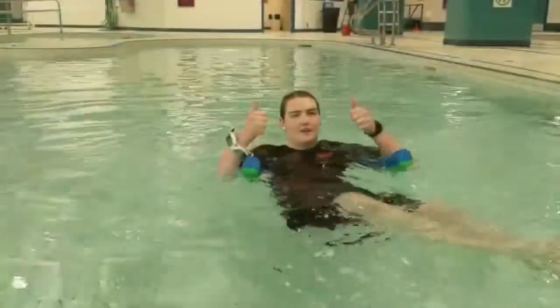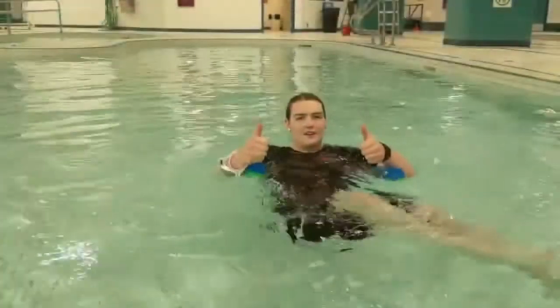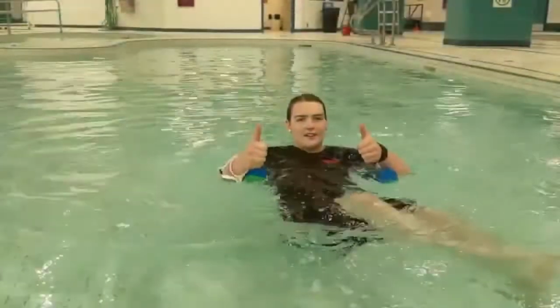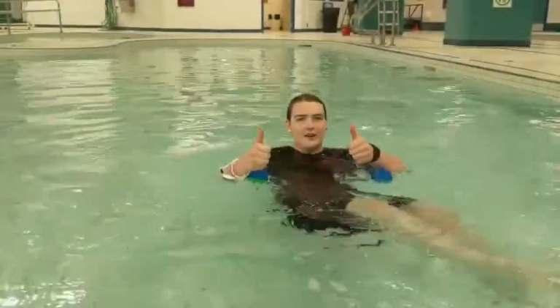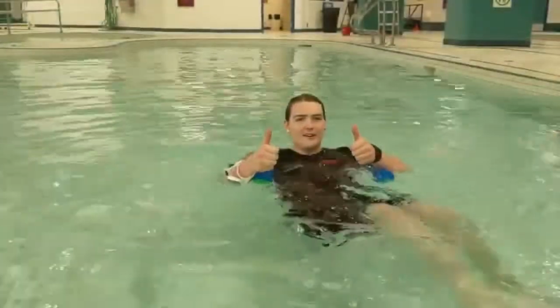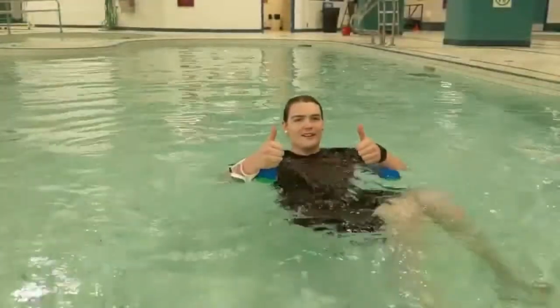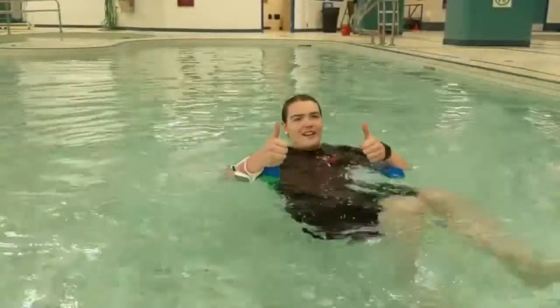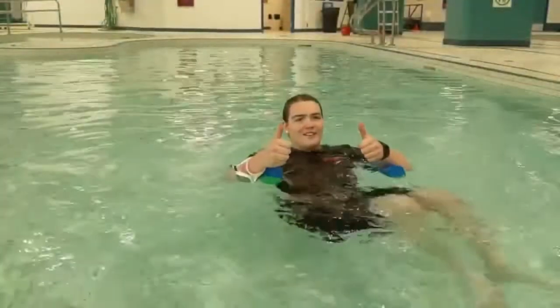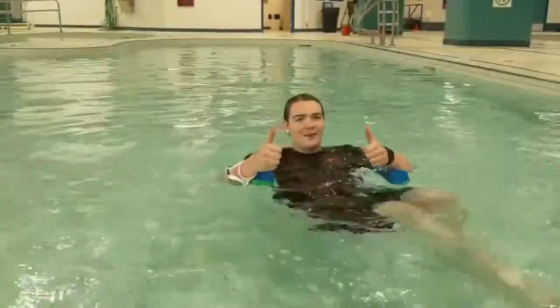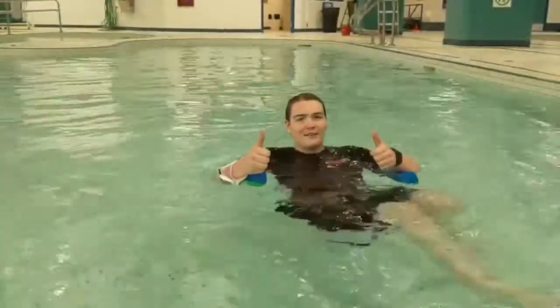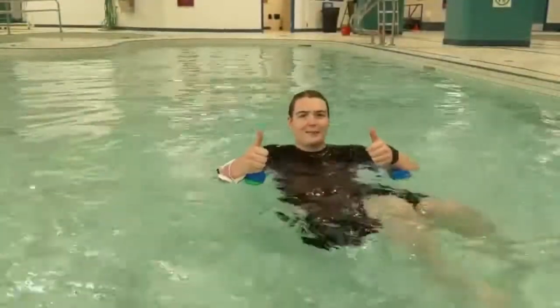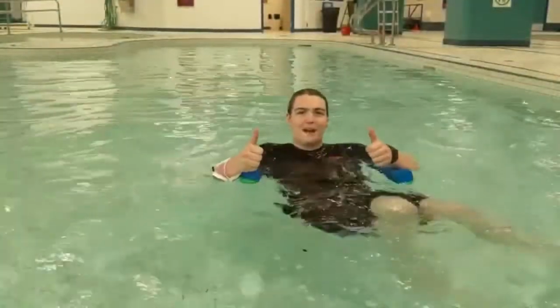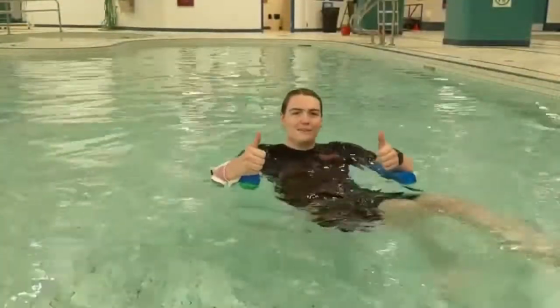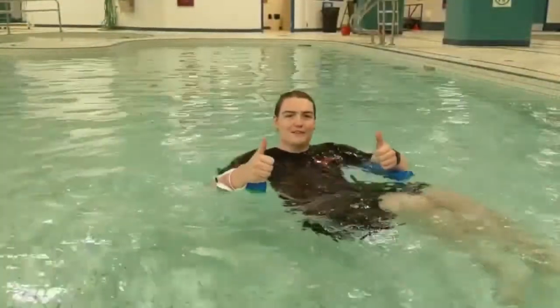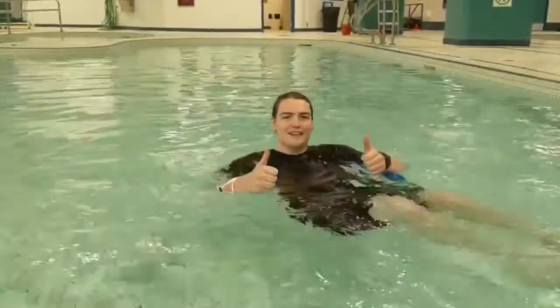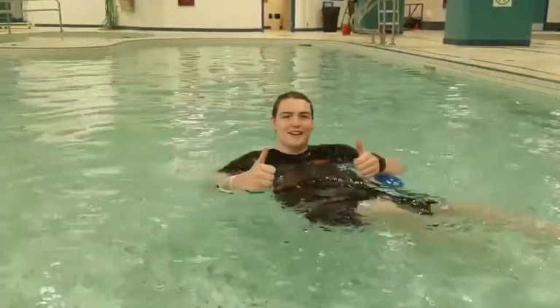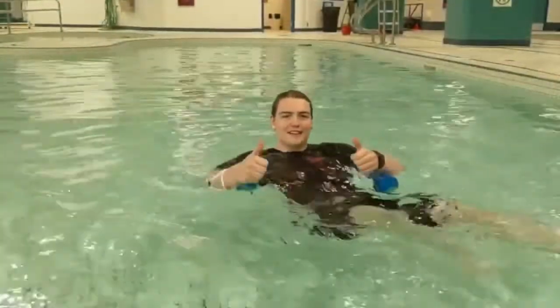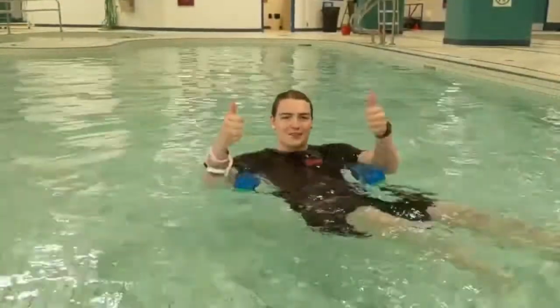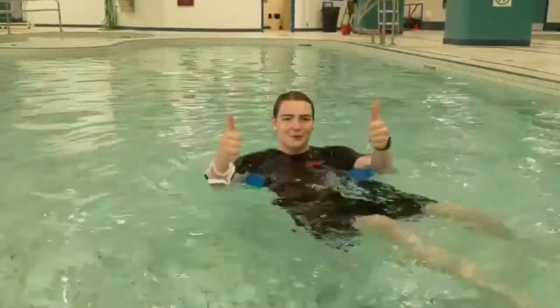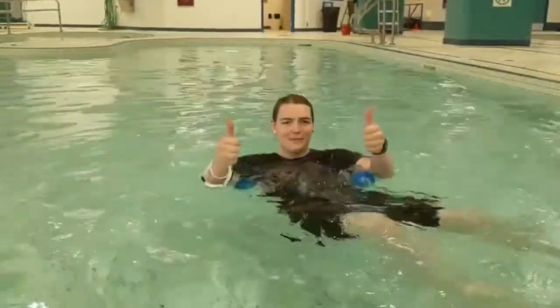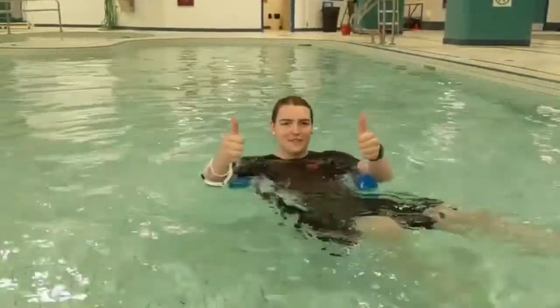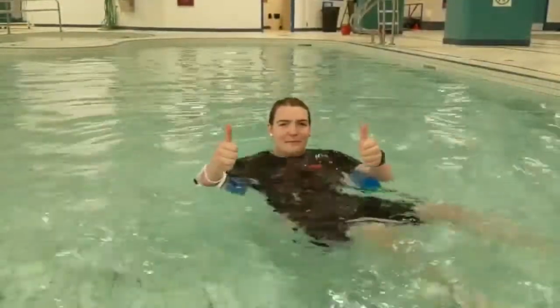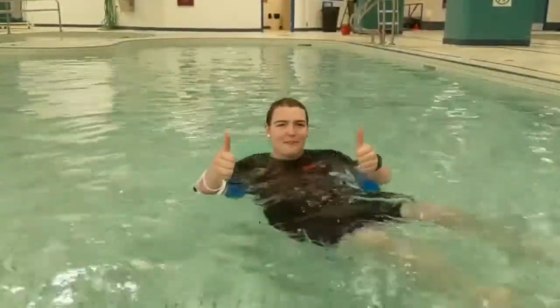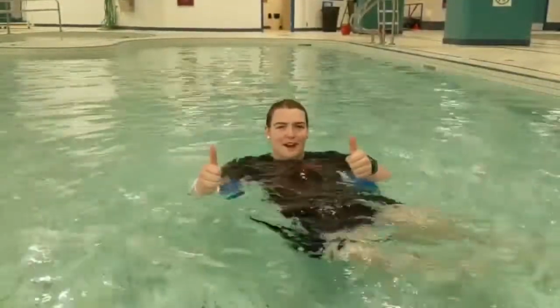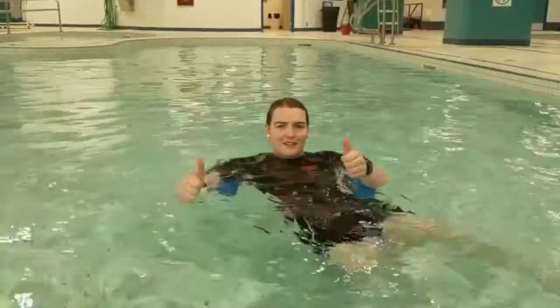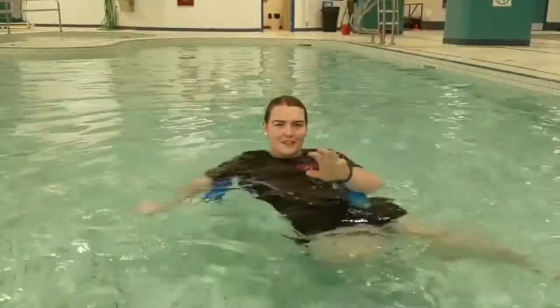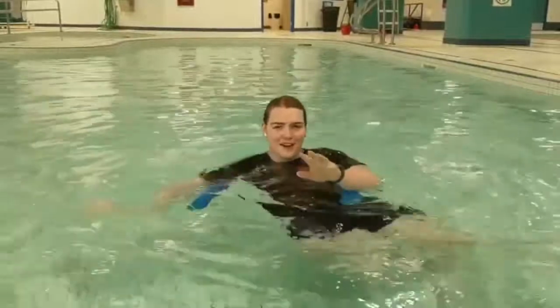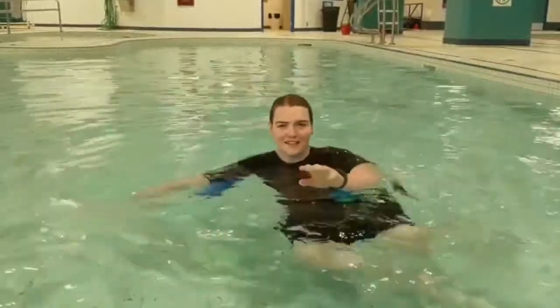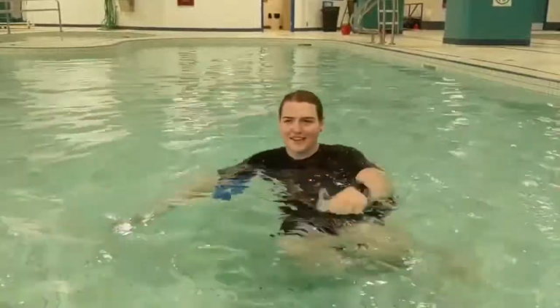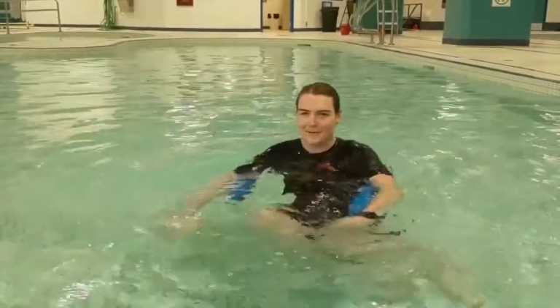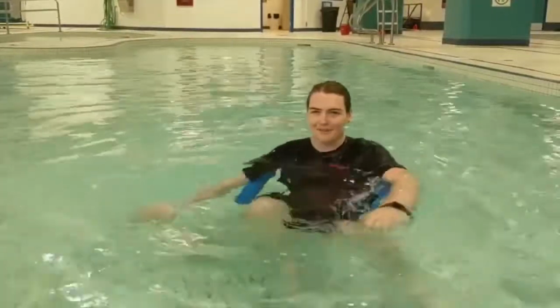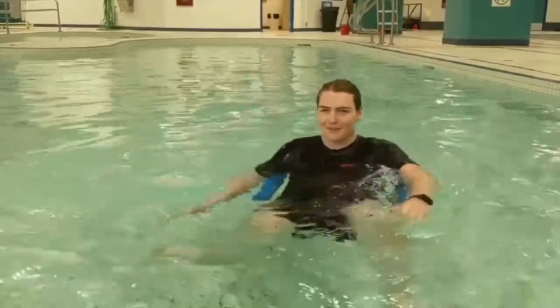Great job on learning how to do our front and back floats today guys. Two thumbs up, great job. I'll see you guys in the next episode.